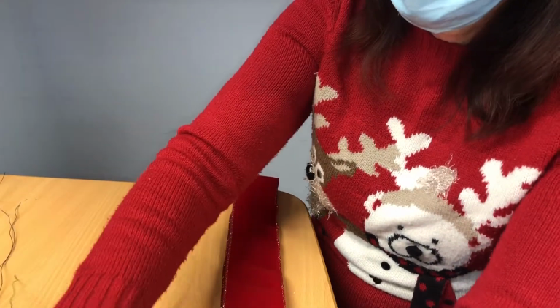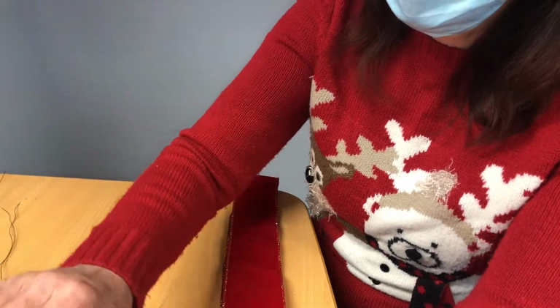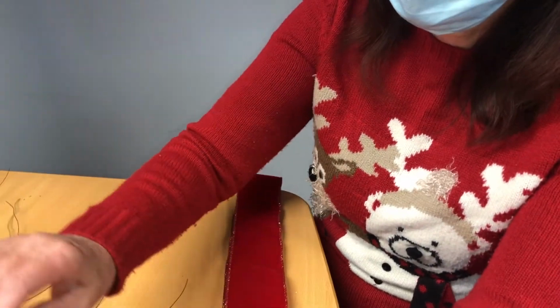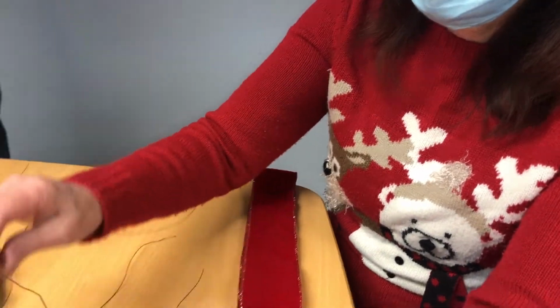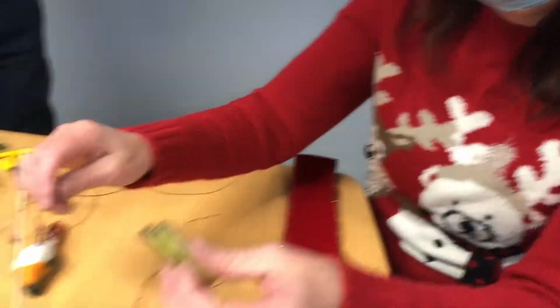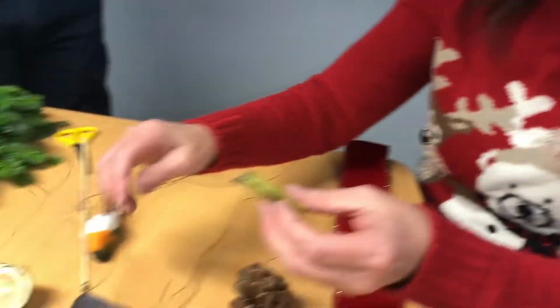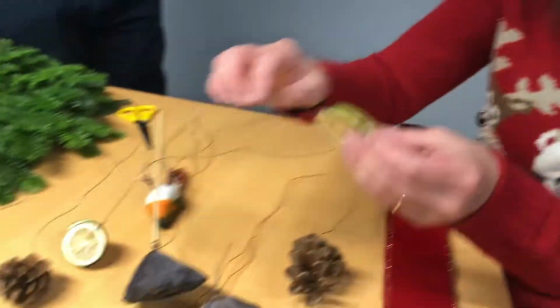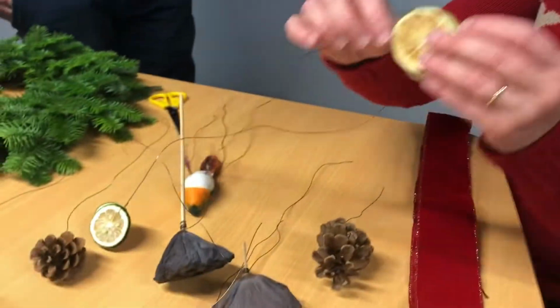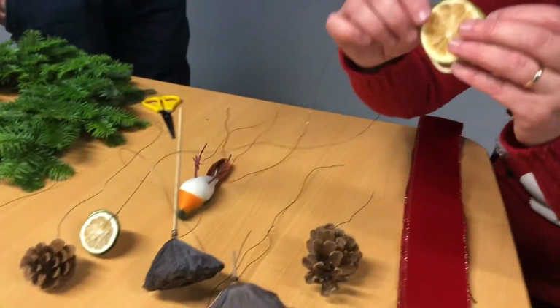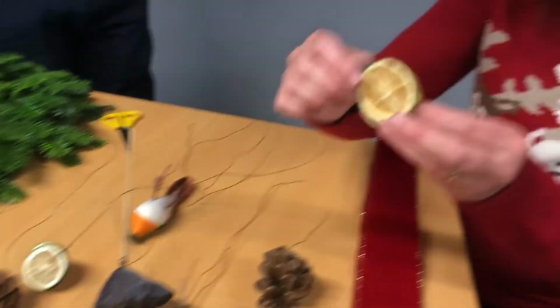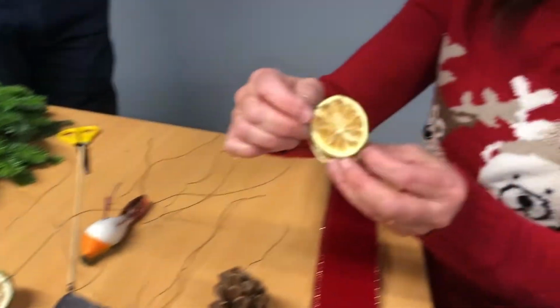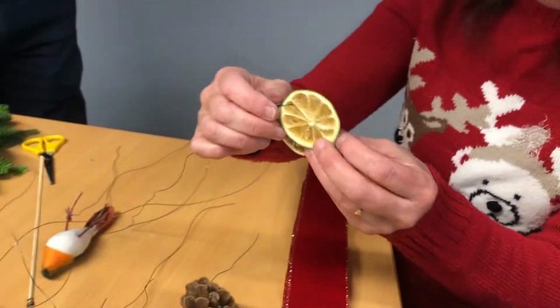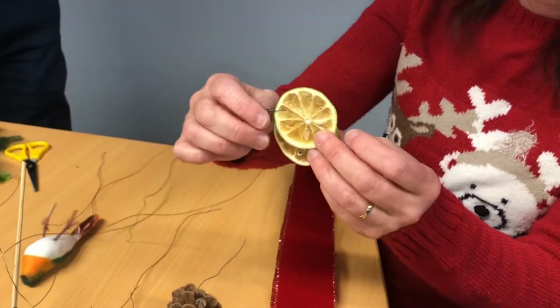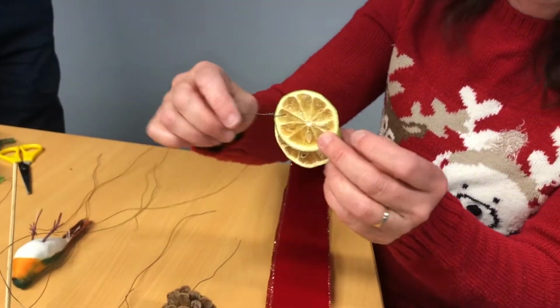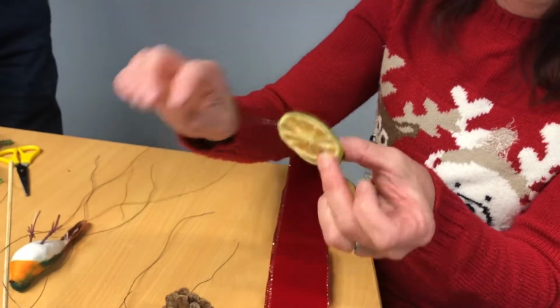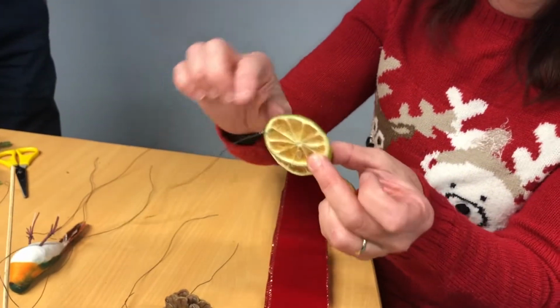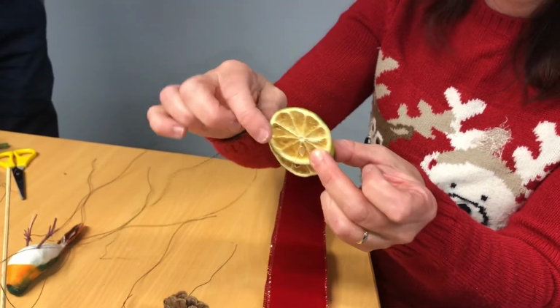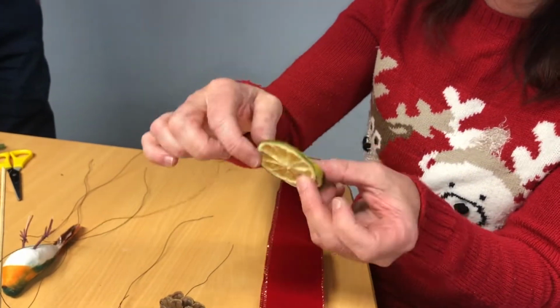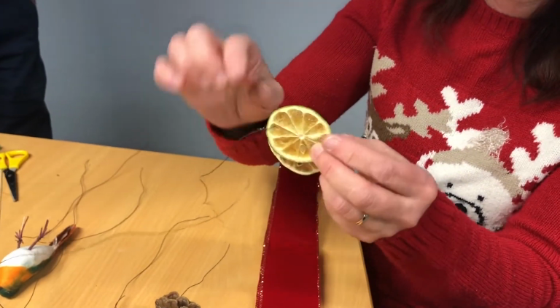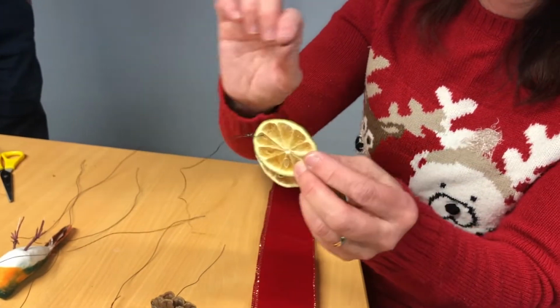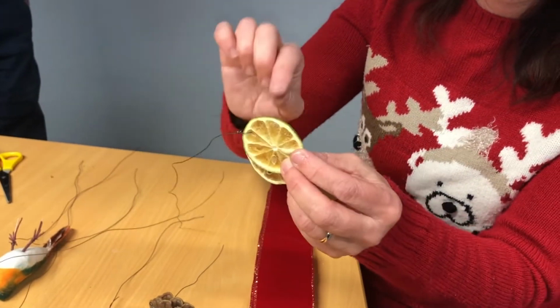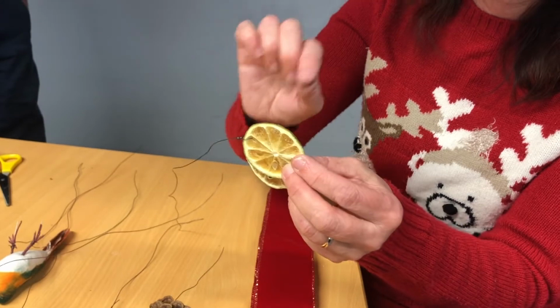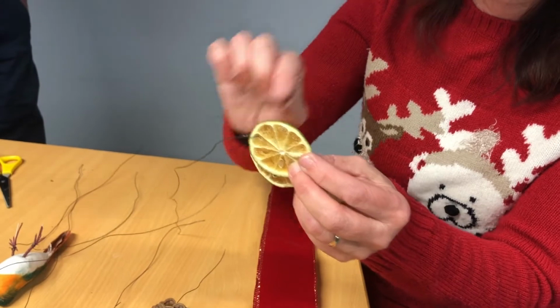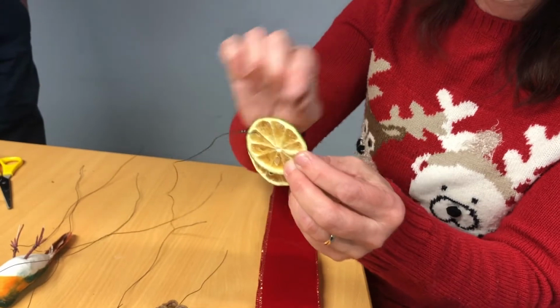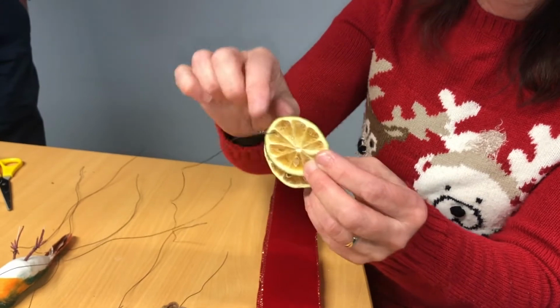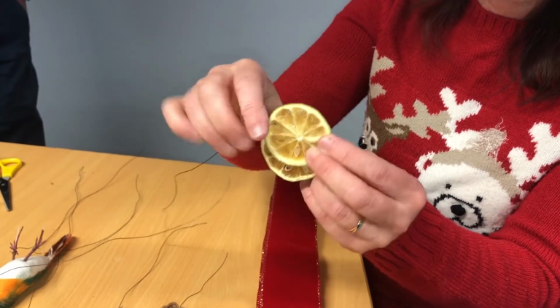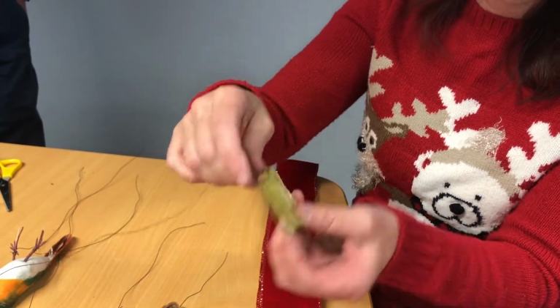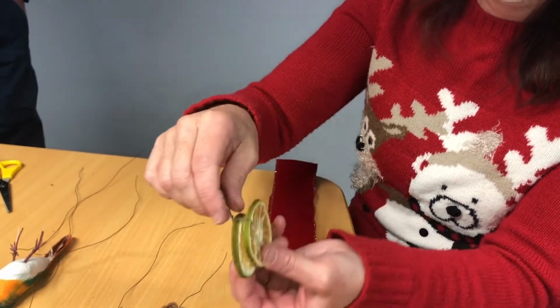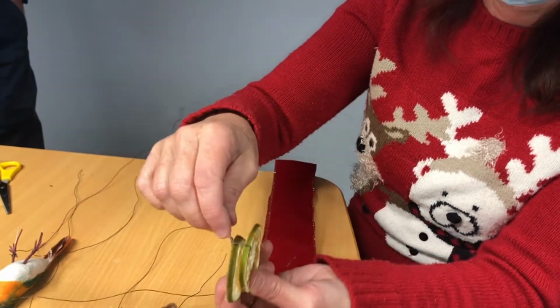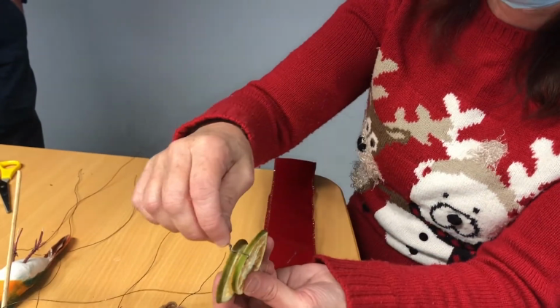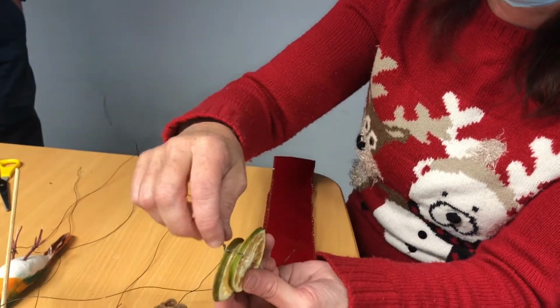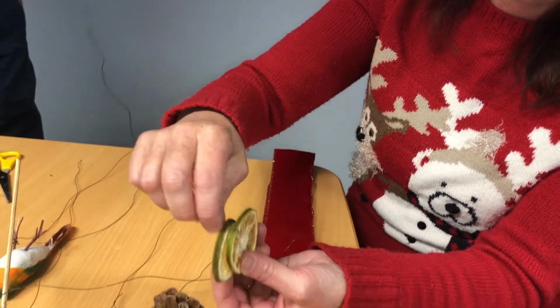We did the same for our lemons. These are lemons actually and we'll just put the wire through and we wrapped it around.